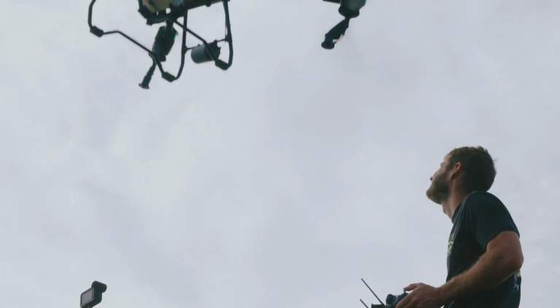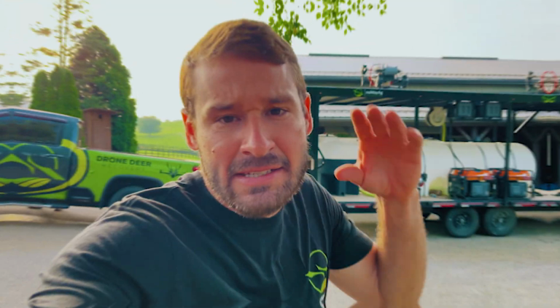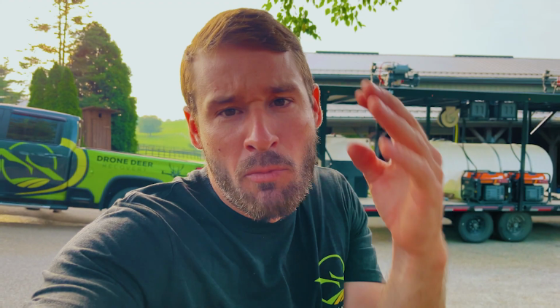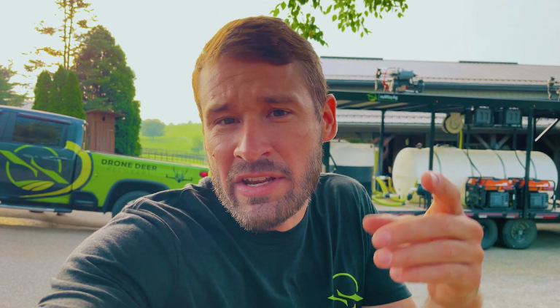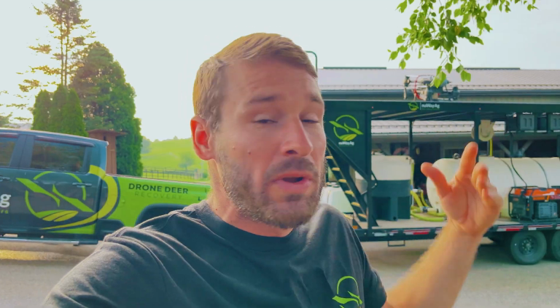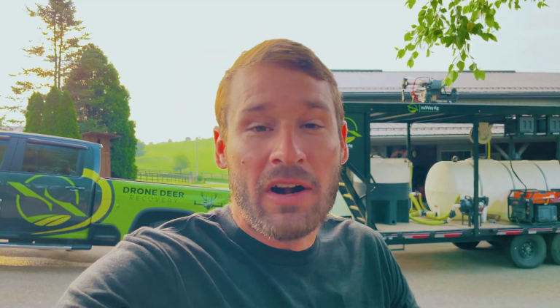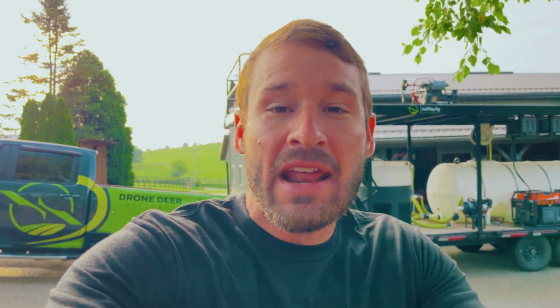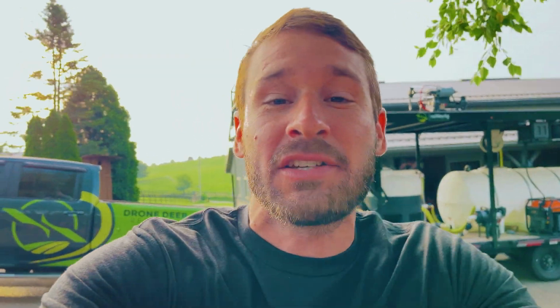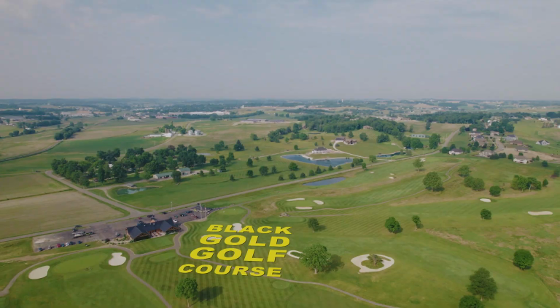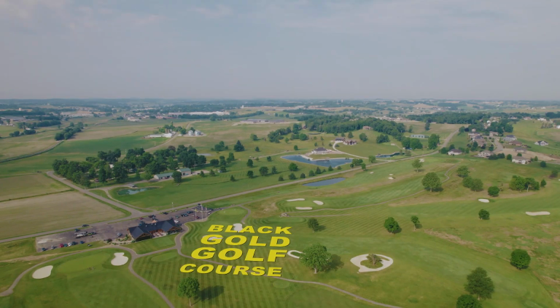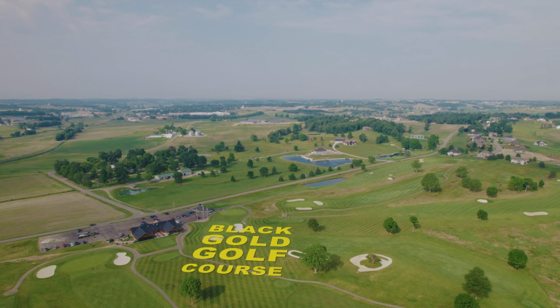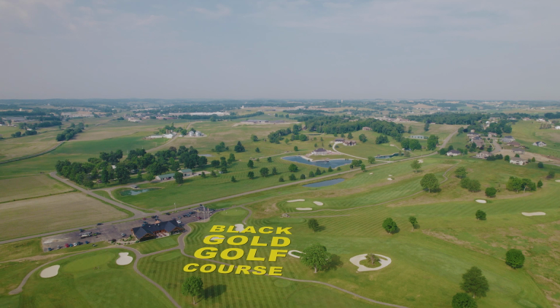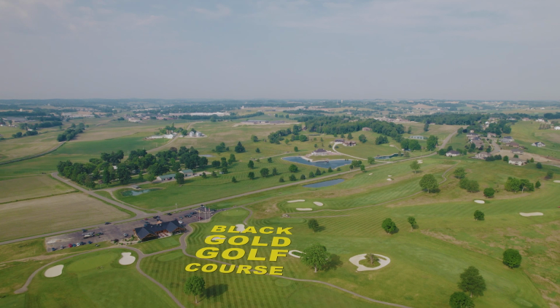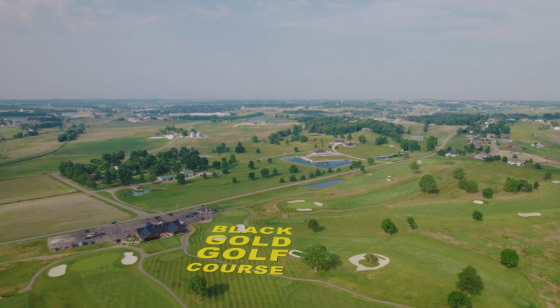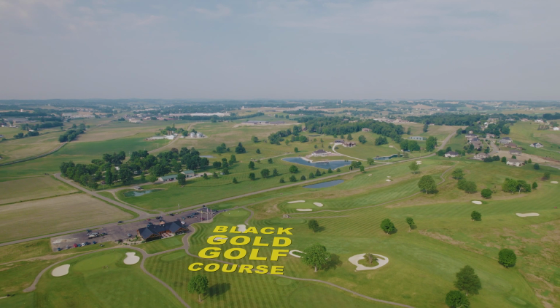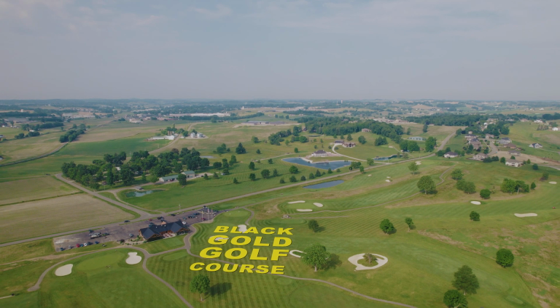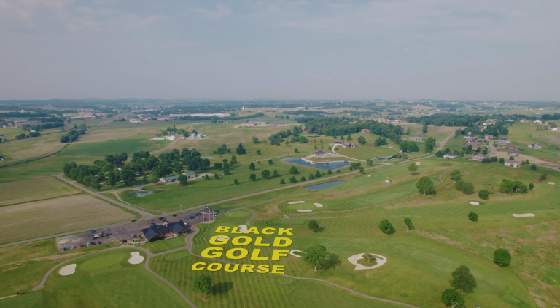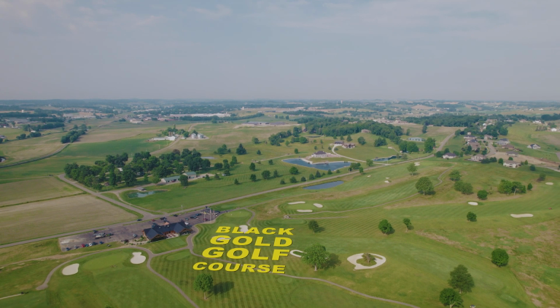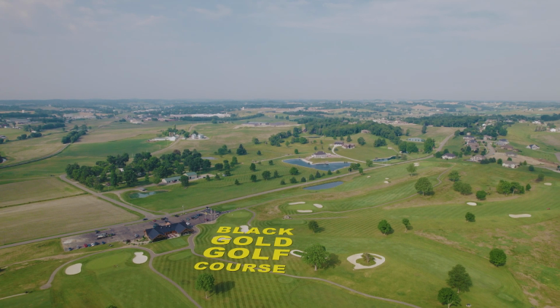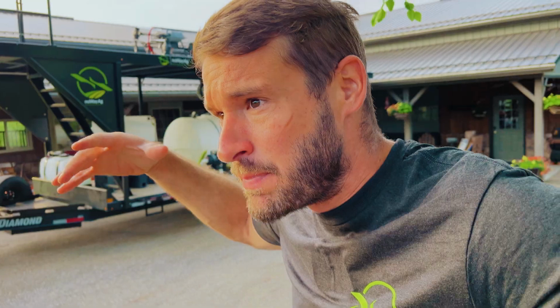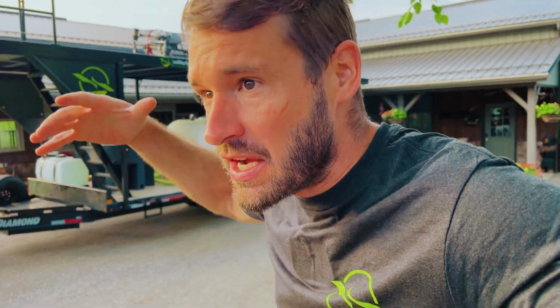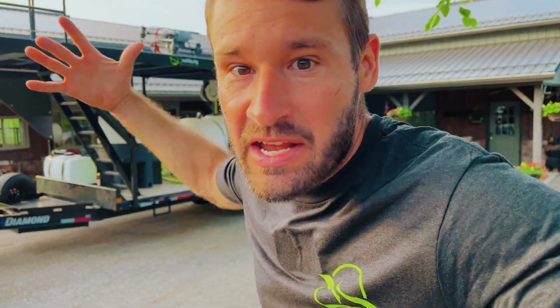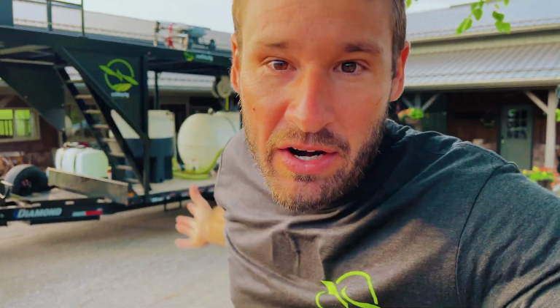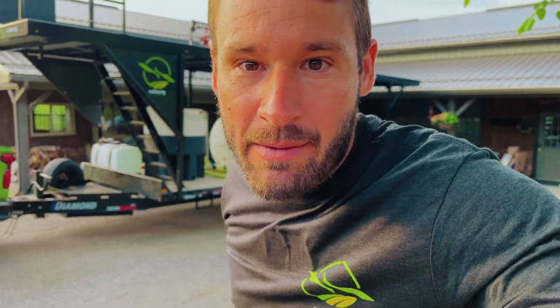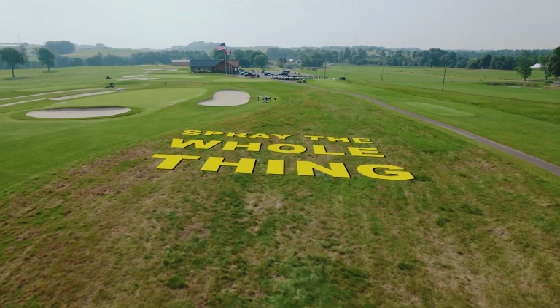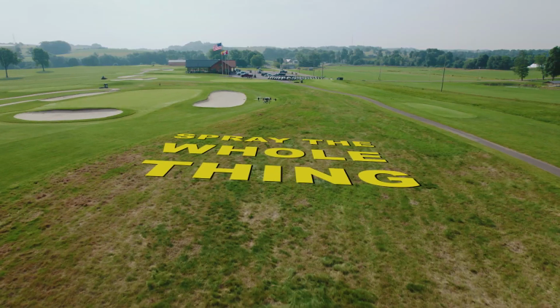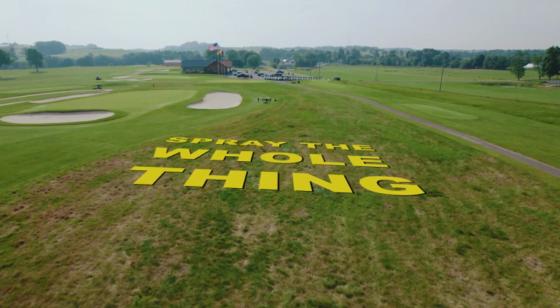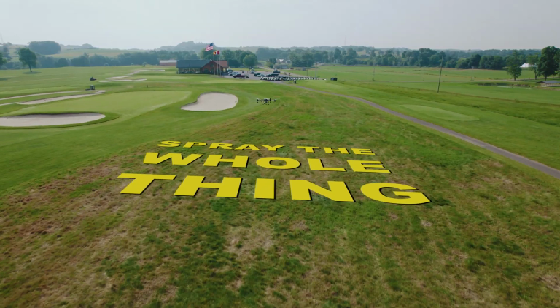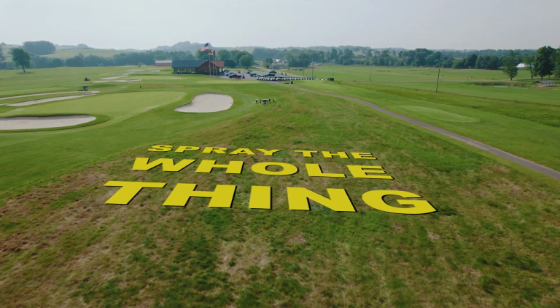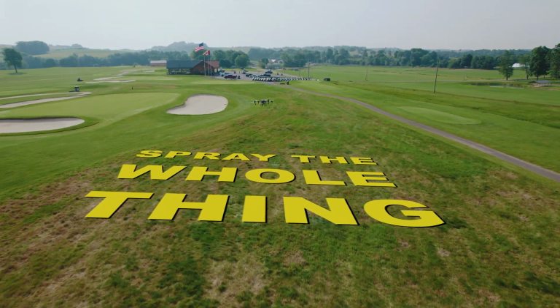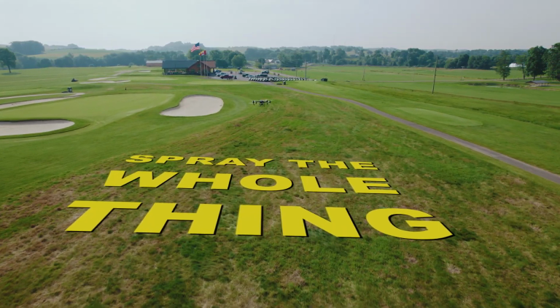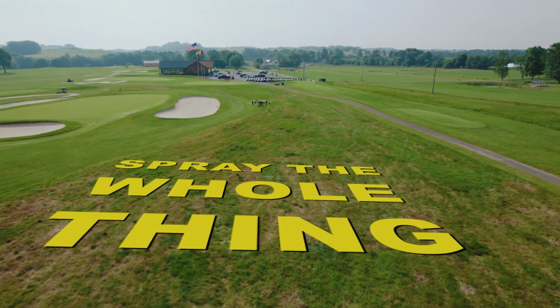This morning we are headed to Black Gold Golf Course in Sugar Creek, Ohio because they want a demo. I want to spray the whole thing, is what he said.